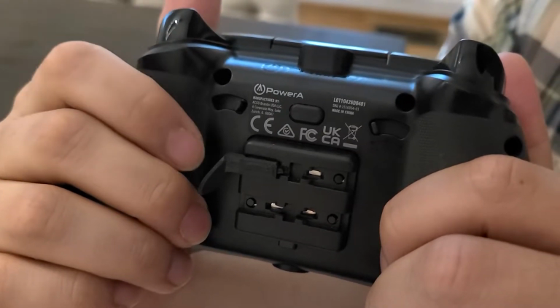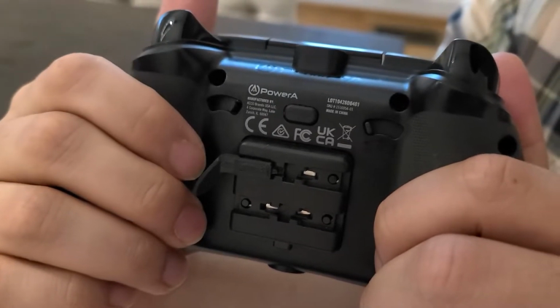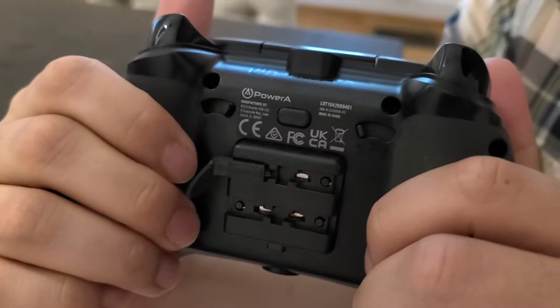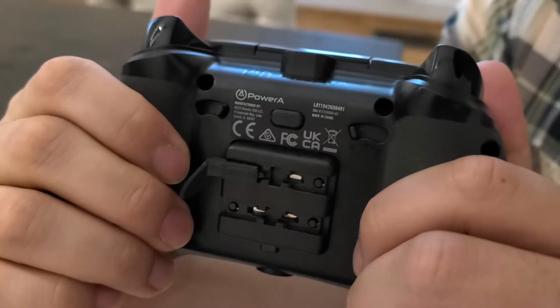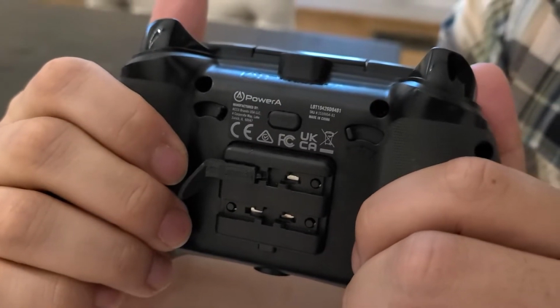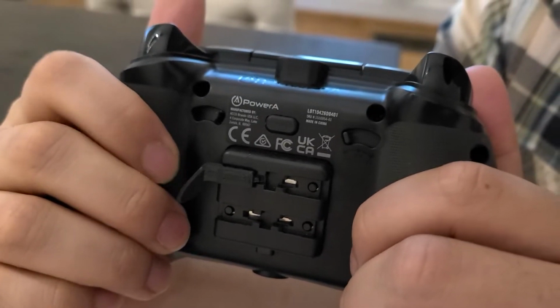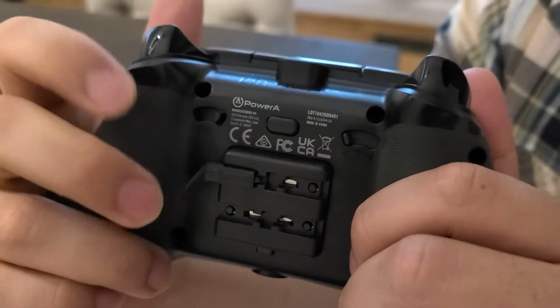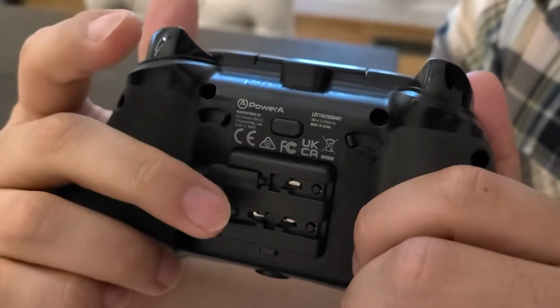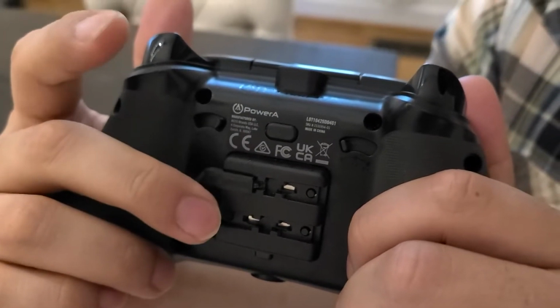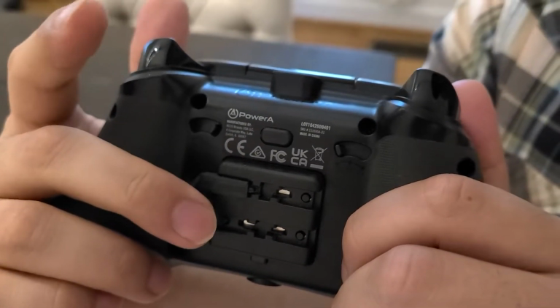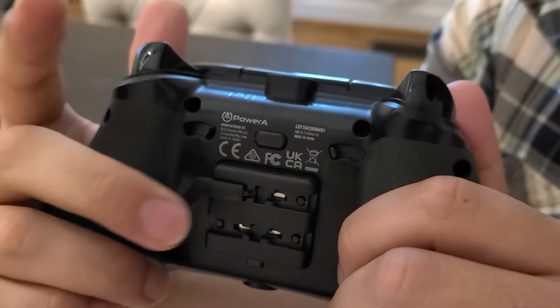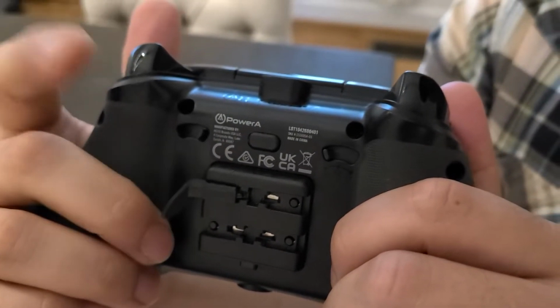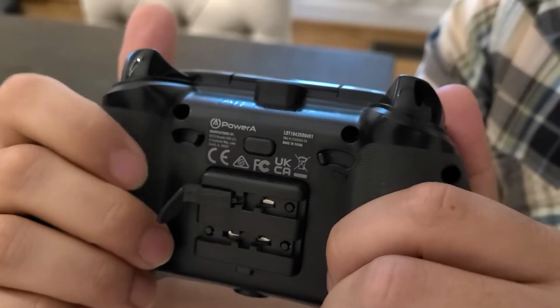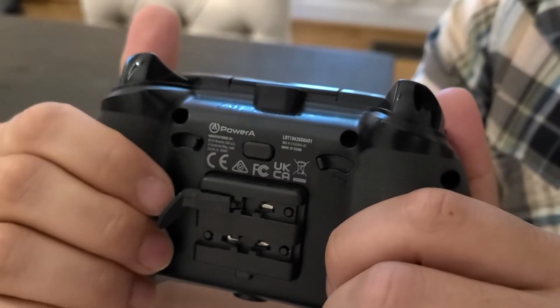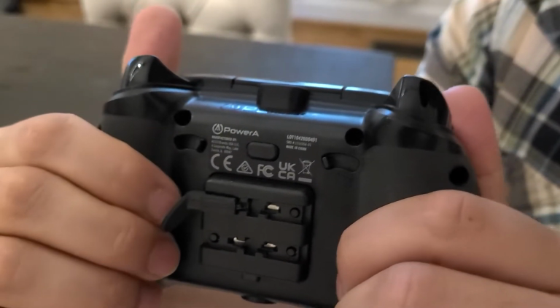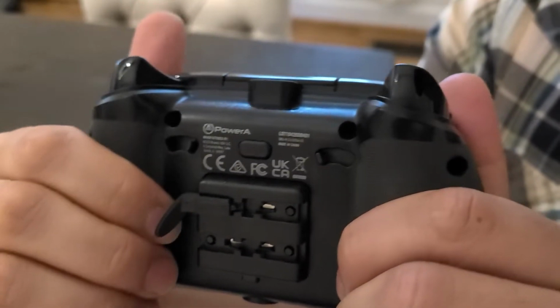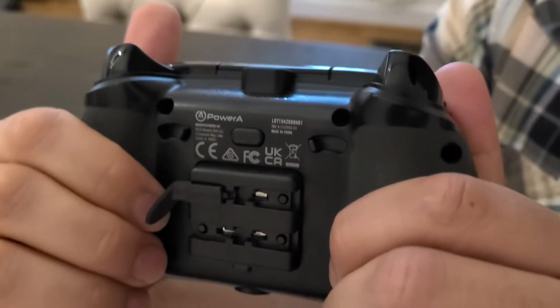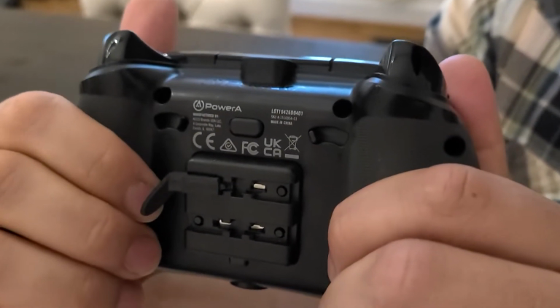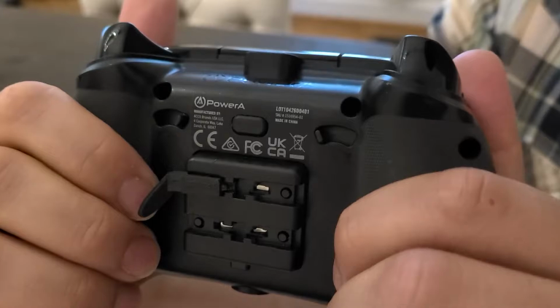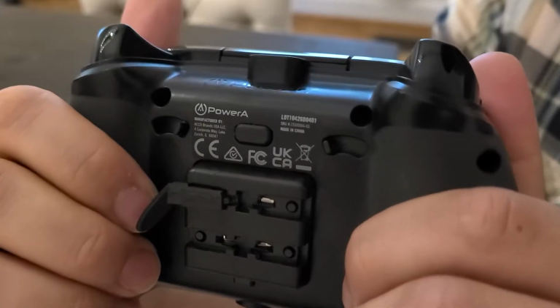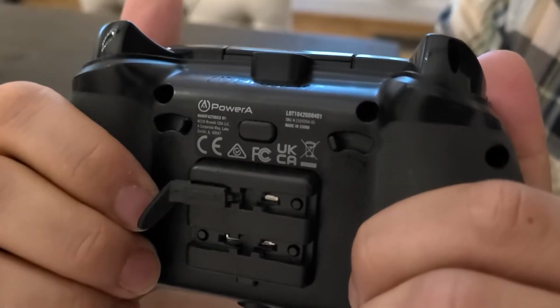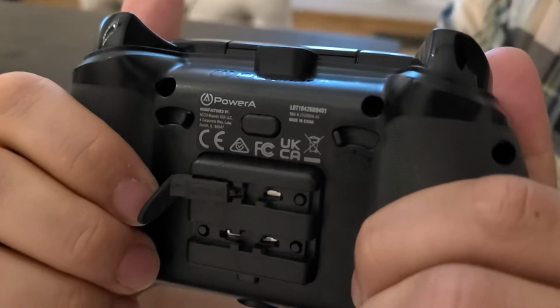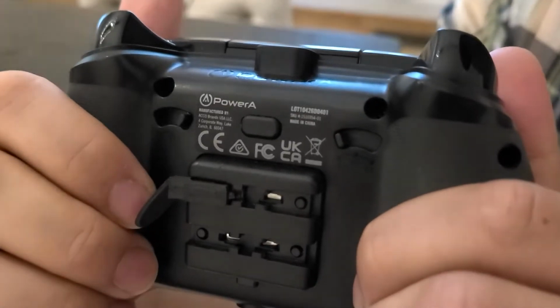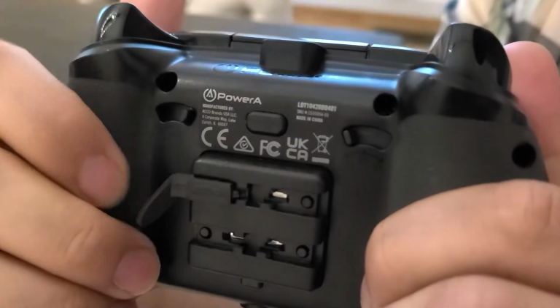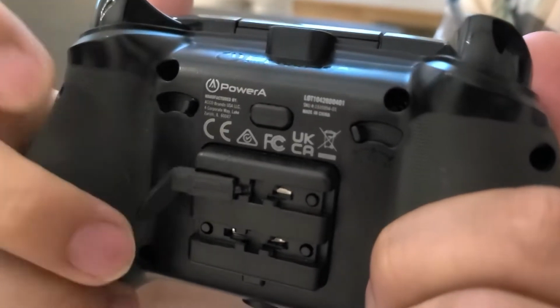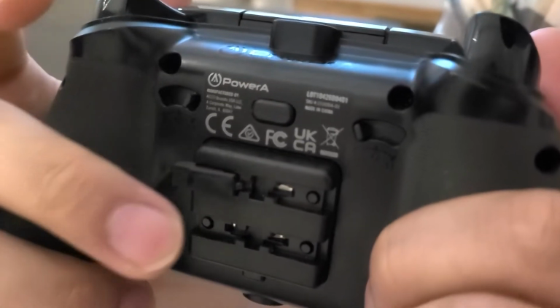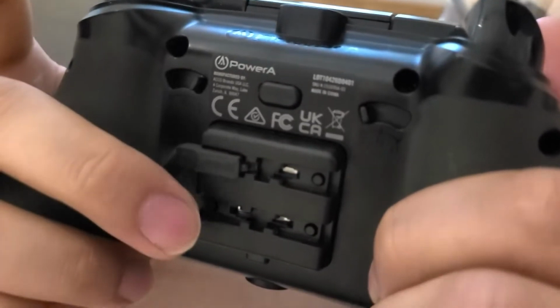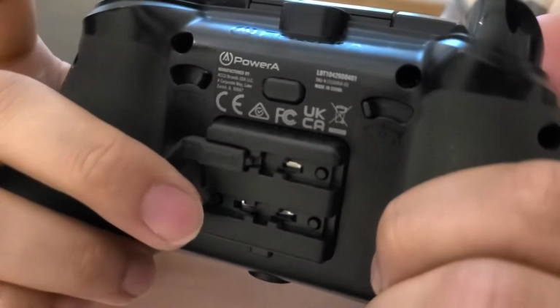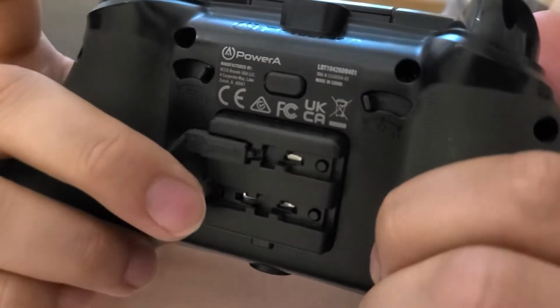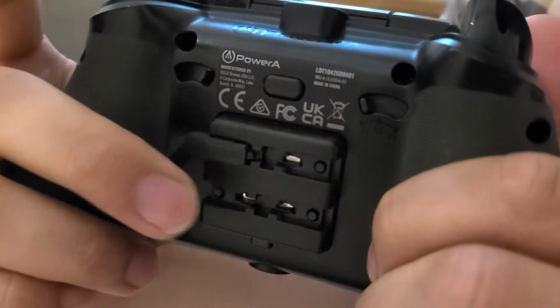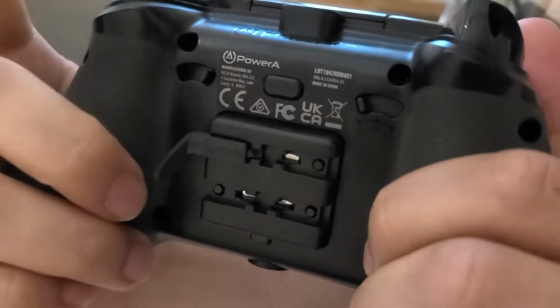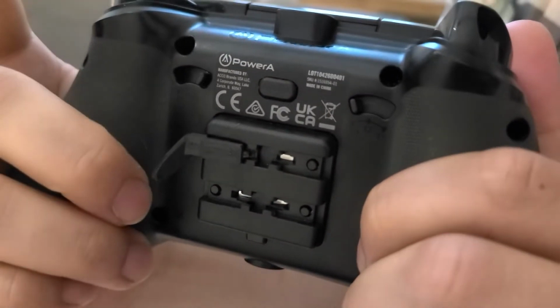Because it's plastic, this paddle needs to be replaced every few weeks, so I decided to 3D print a steel version using craftcloud3d.com.